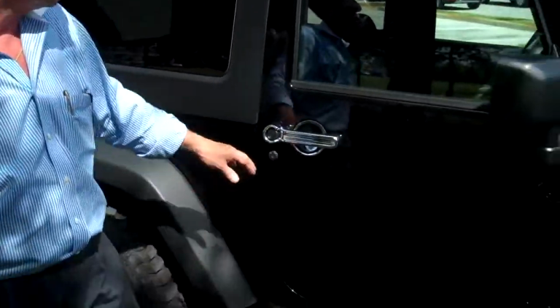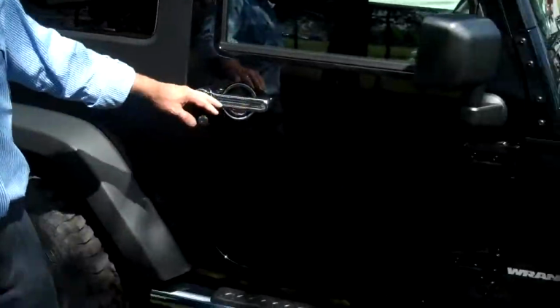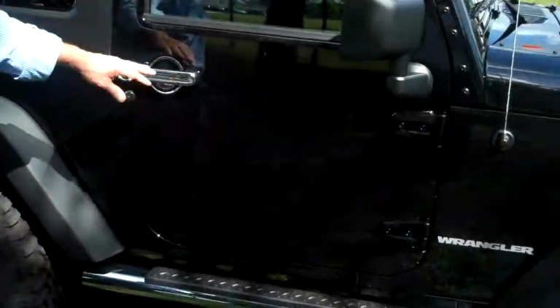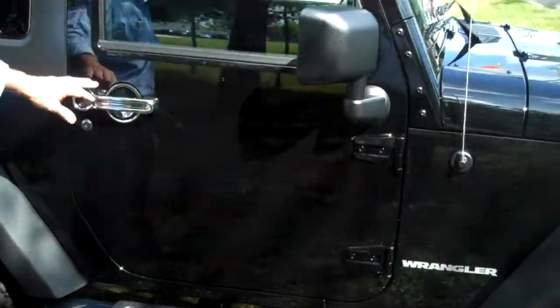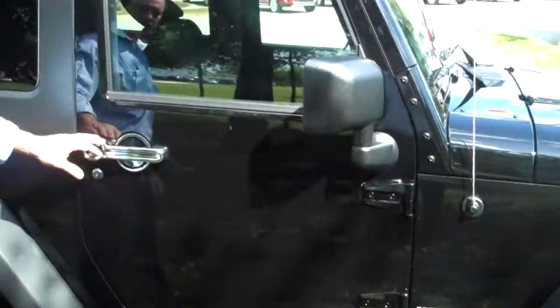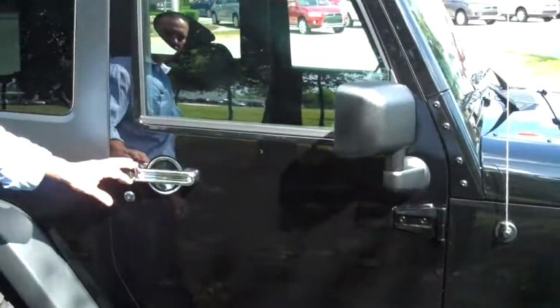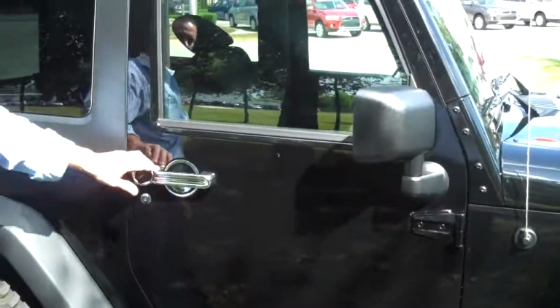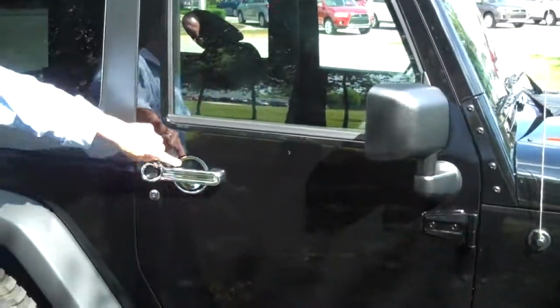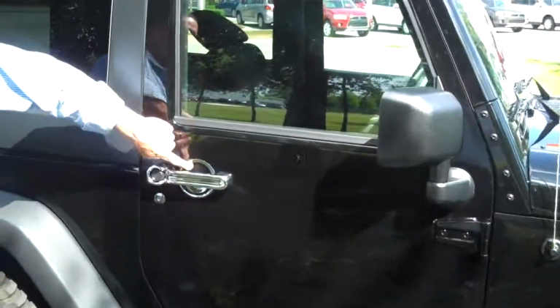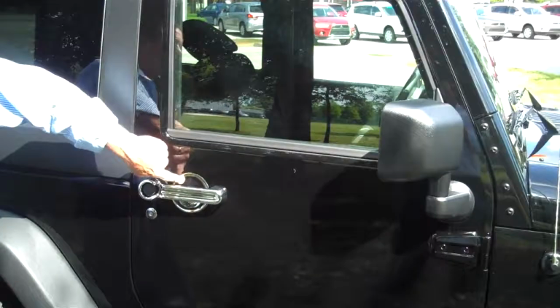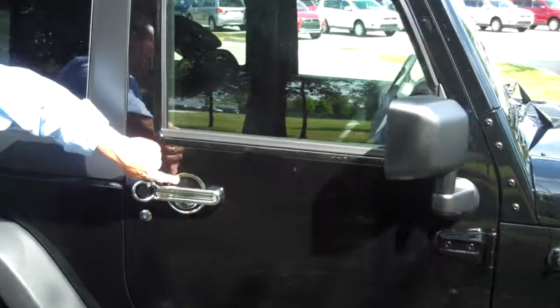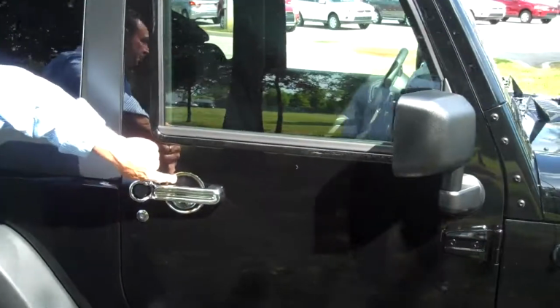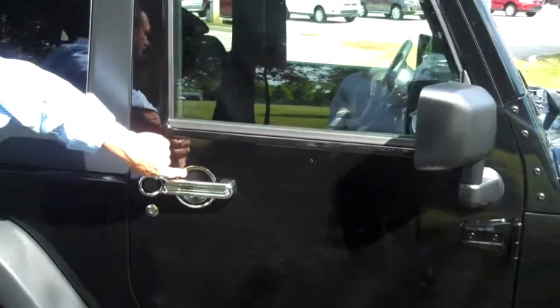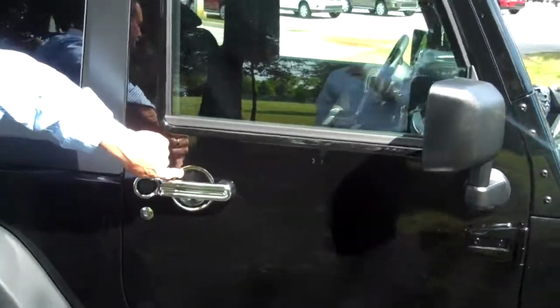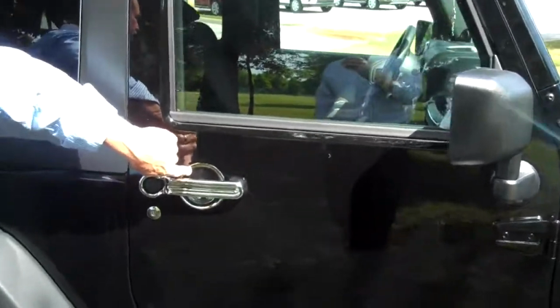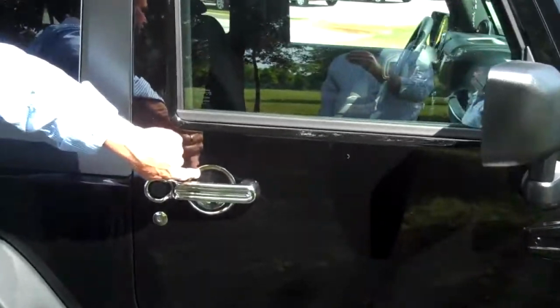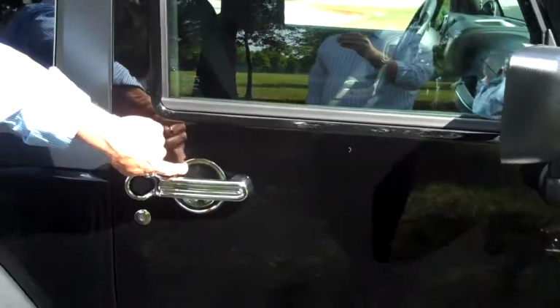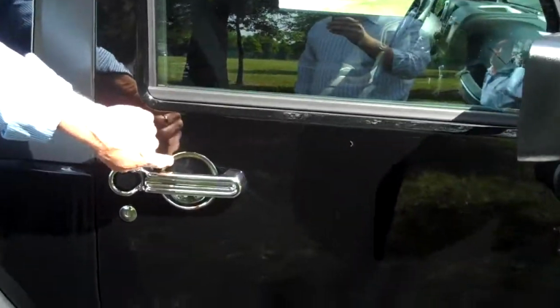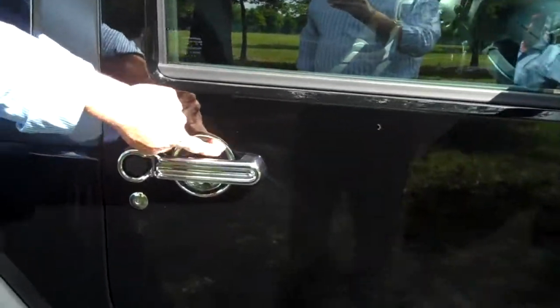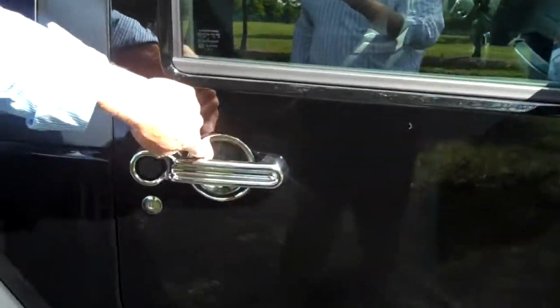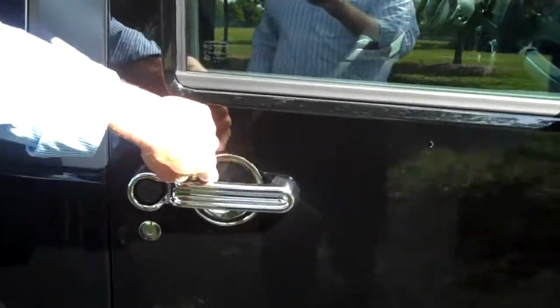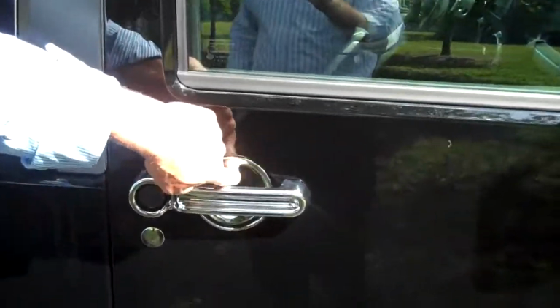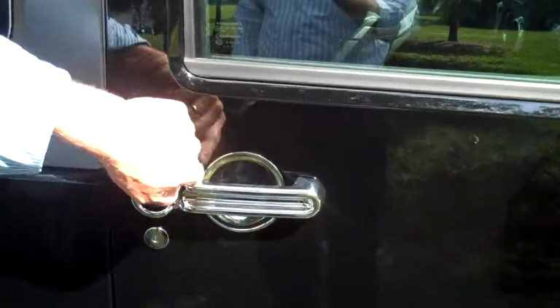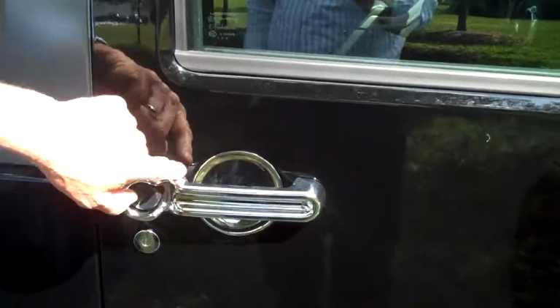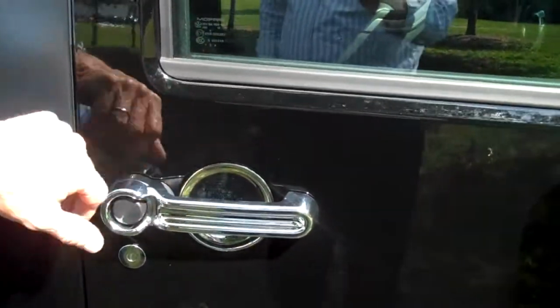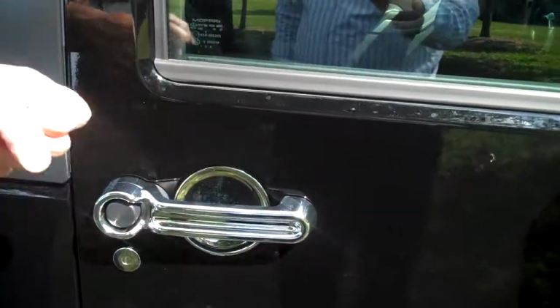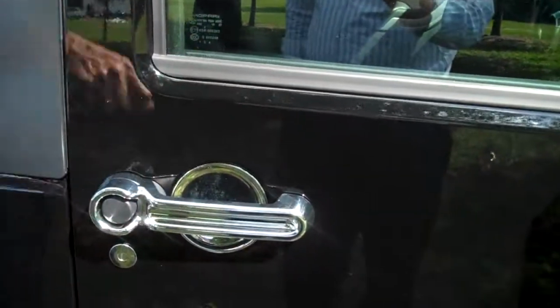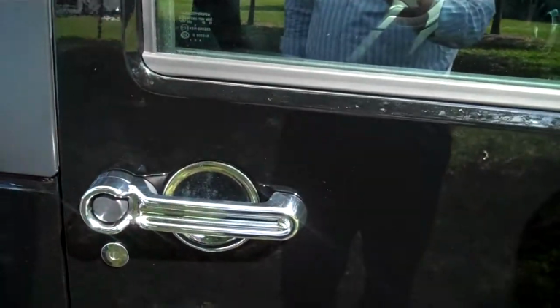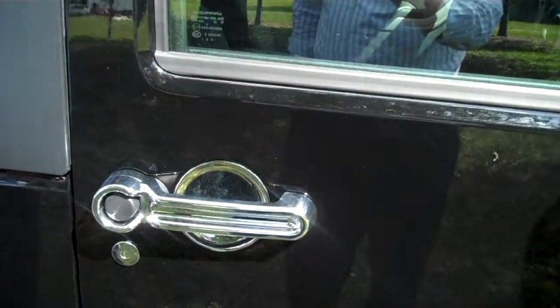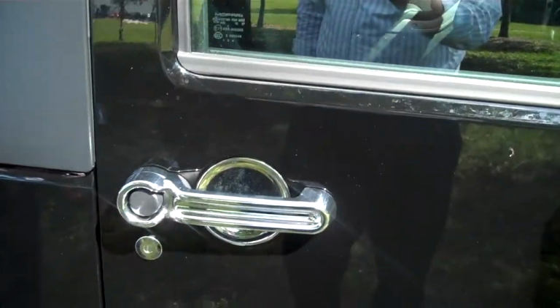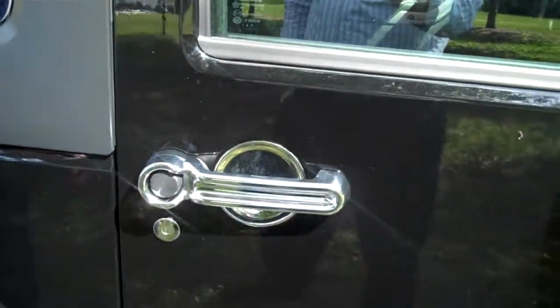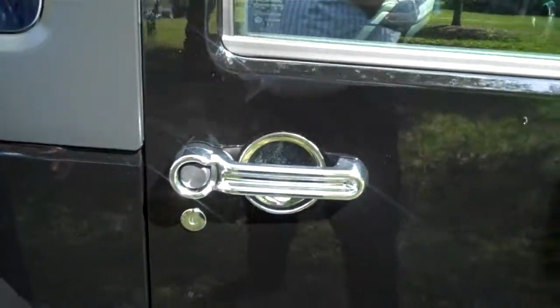Also added the chrome door handles with the chrome dishes in the center, so that you don't scuff up the paint with your rings when you're grabbing the door handle.